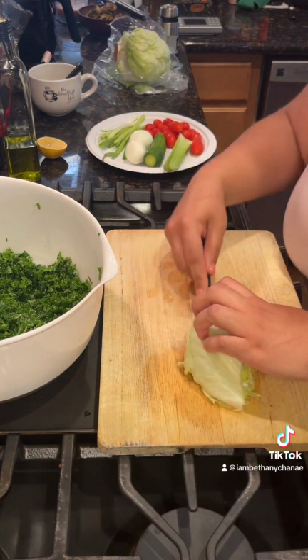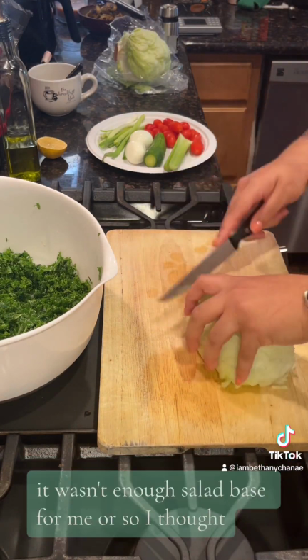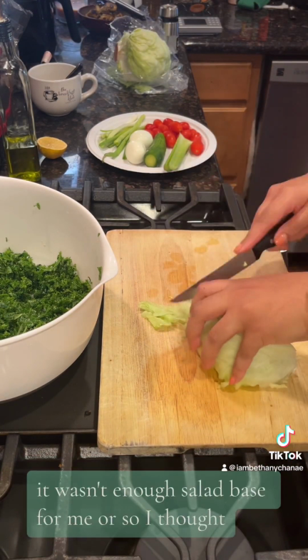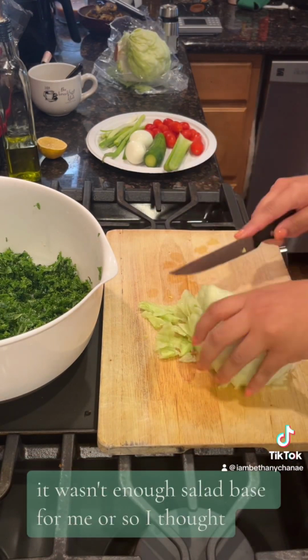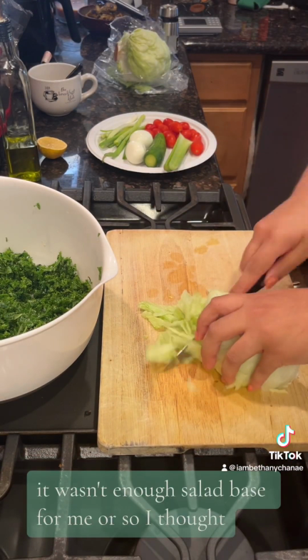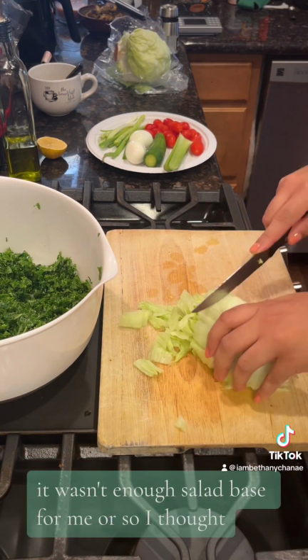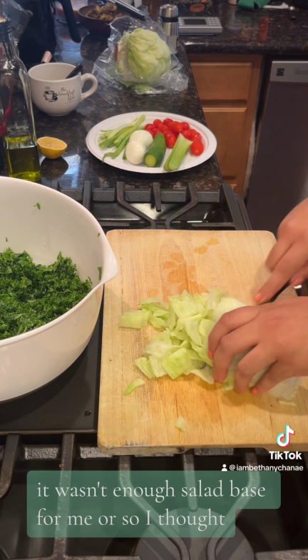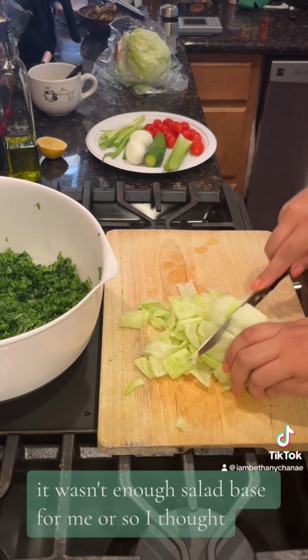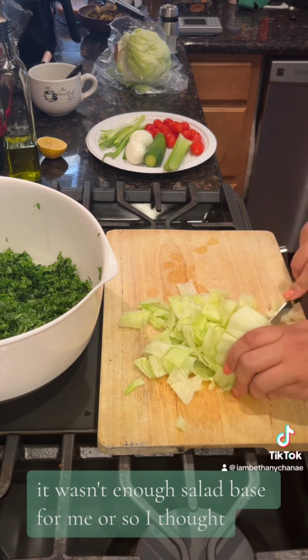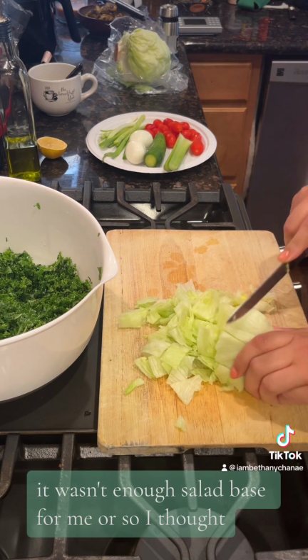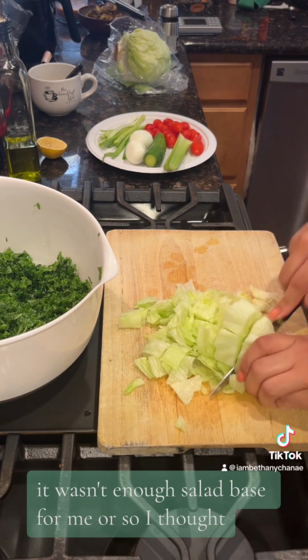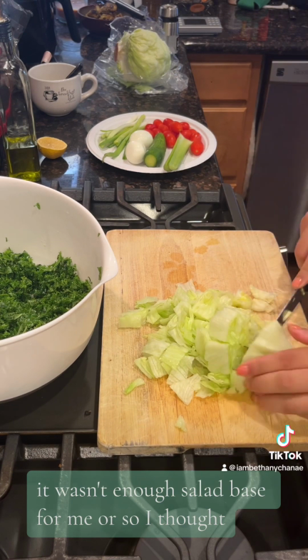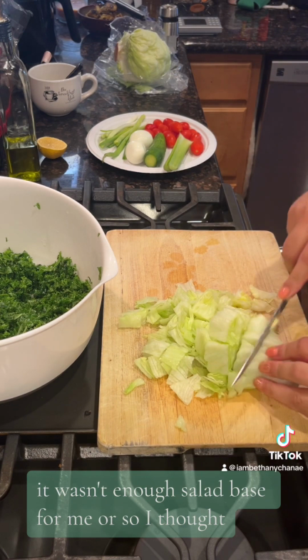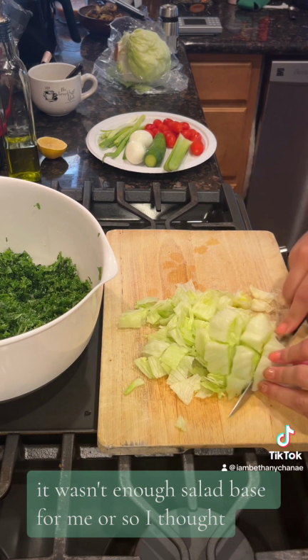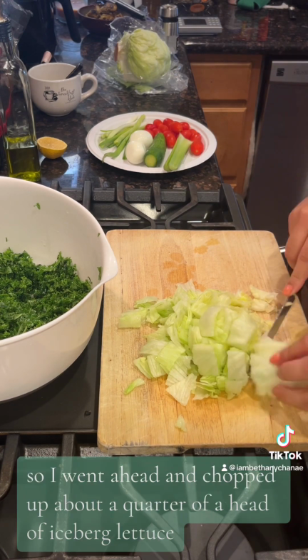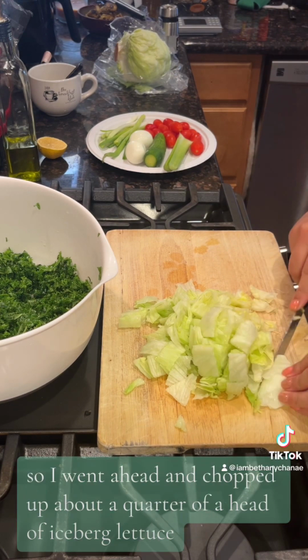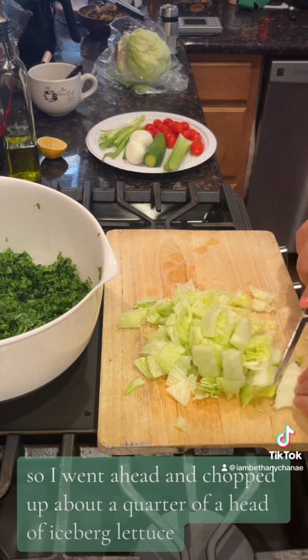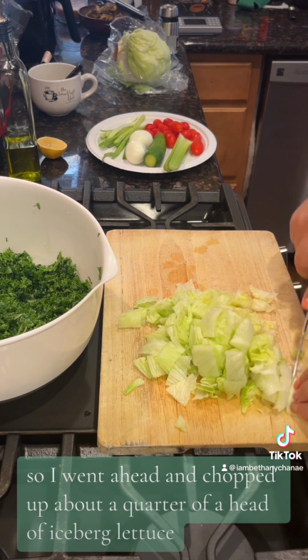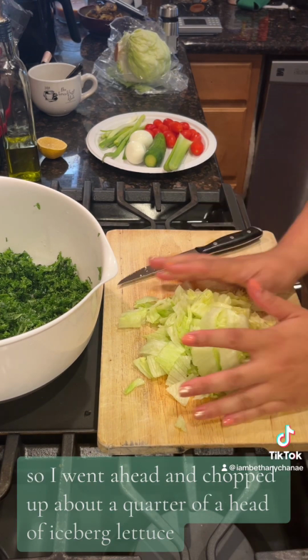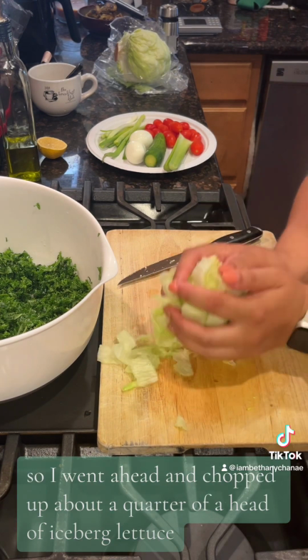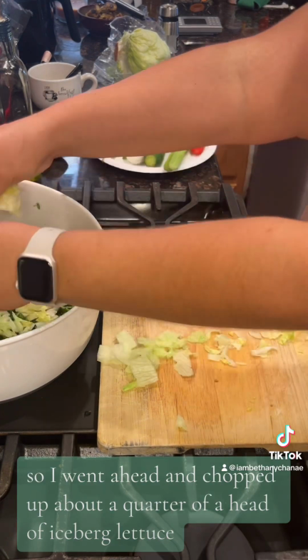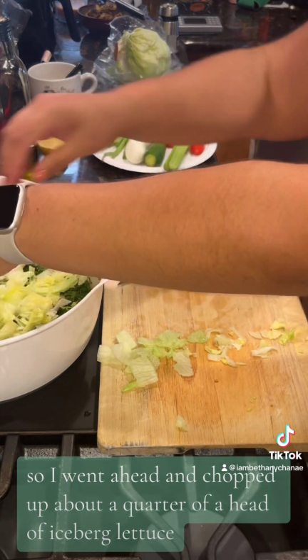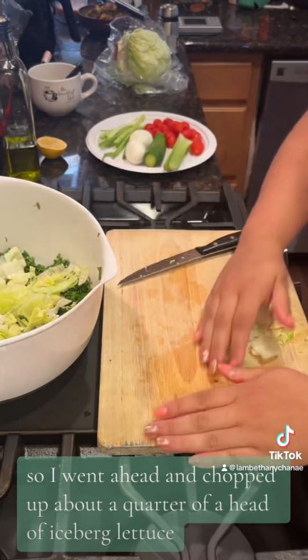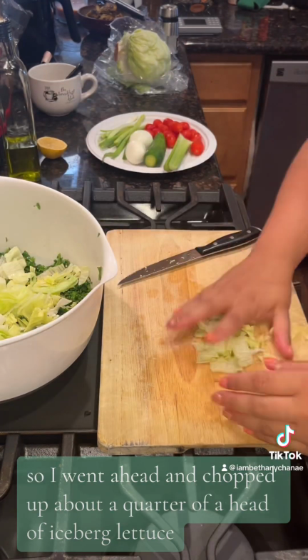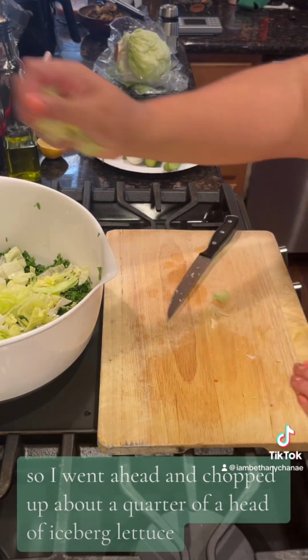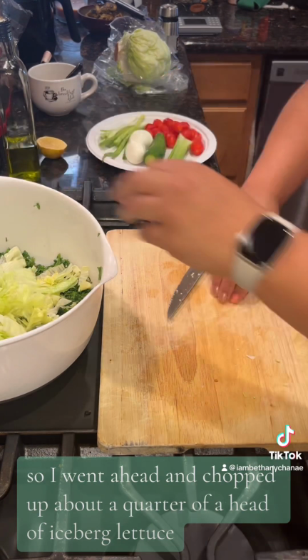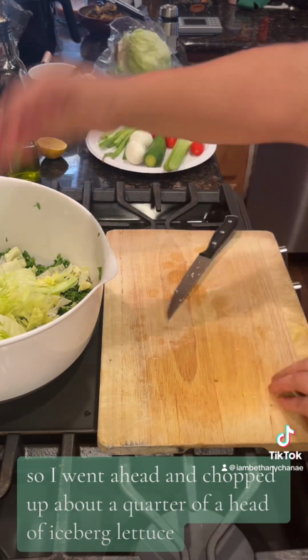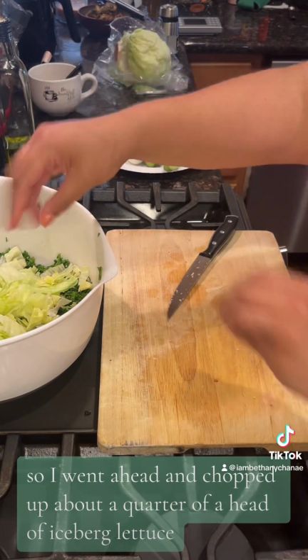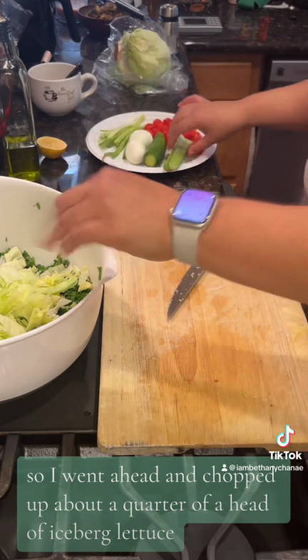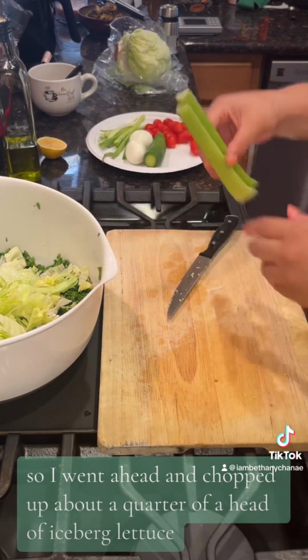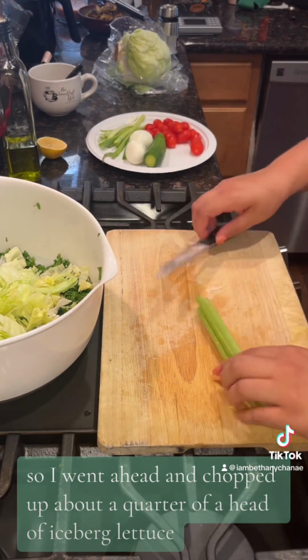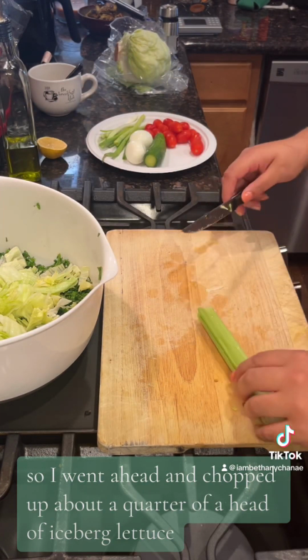It wasn't enough salad base for me, or so I thought, so I went ahead and chopped up about a quarter of a head of iceberg lettuce.